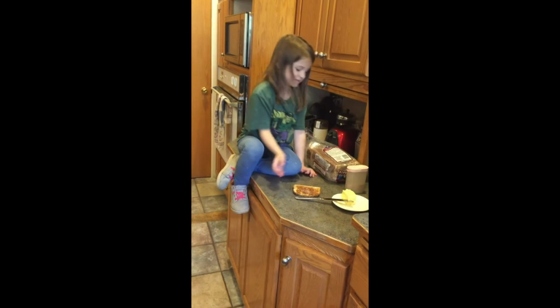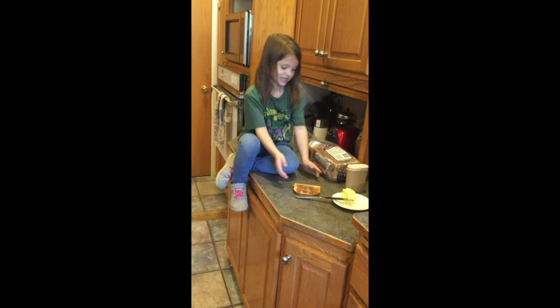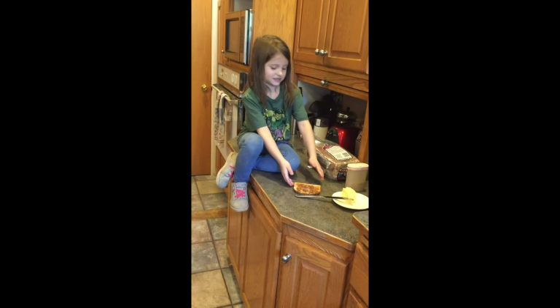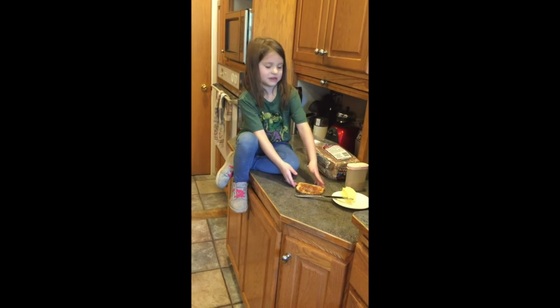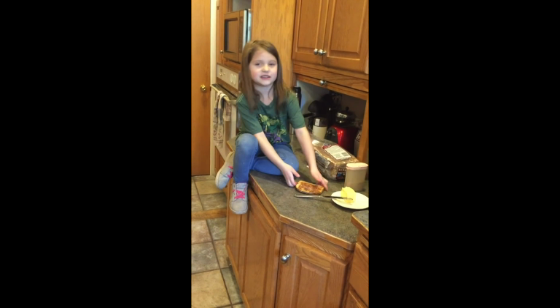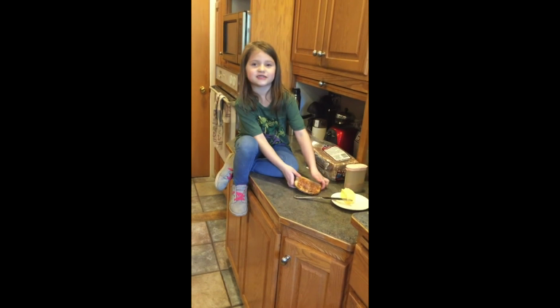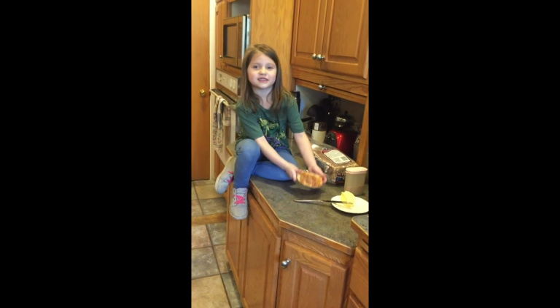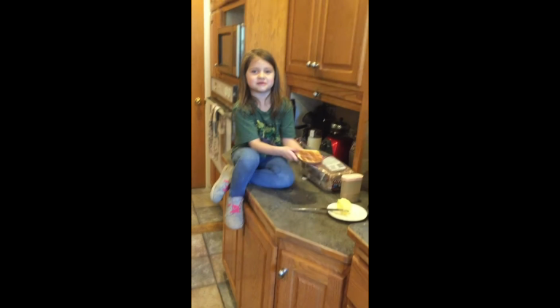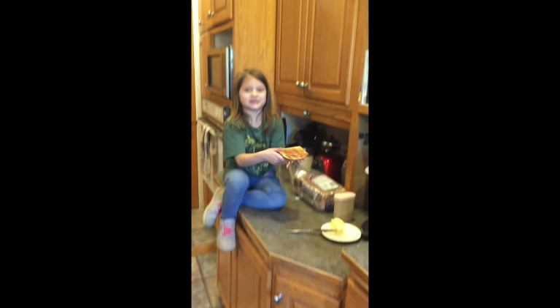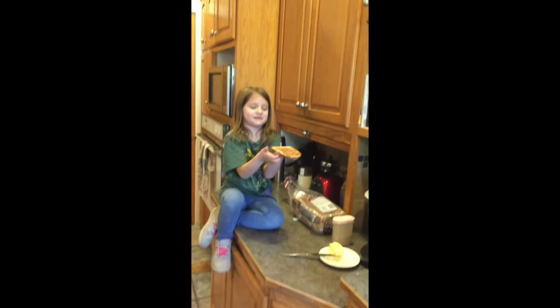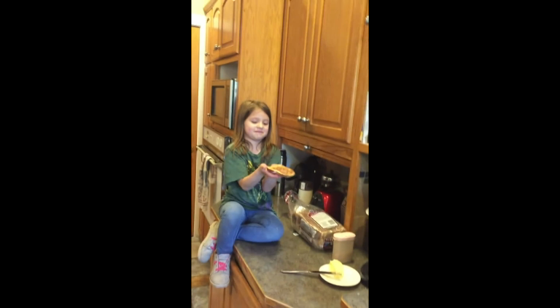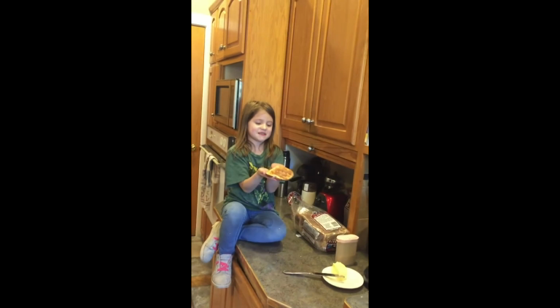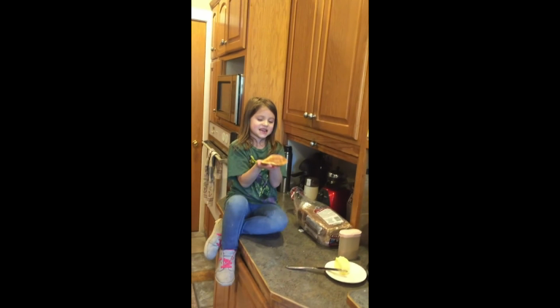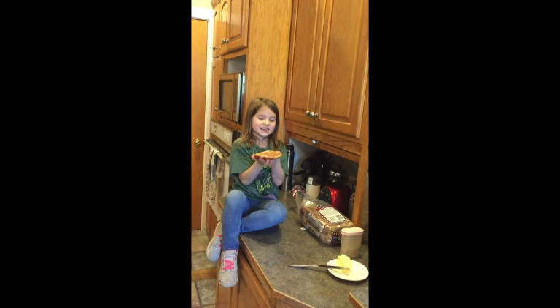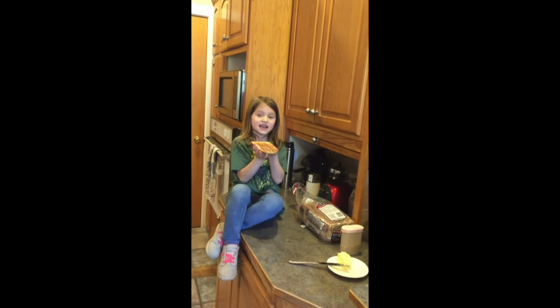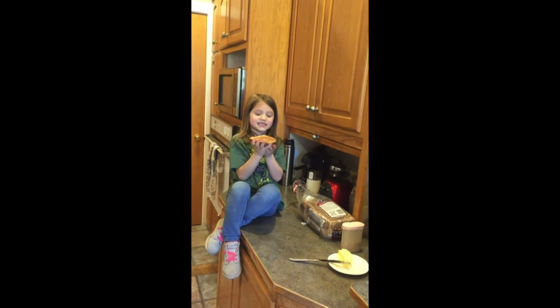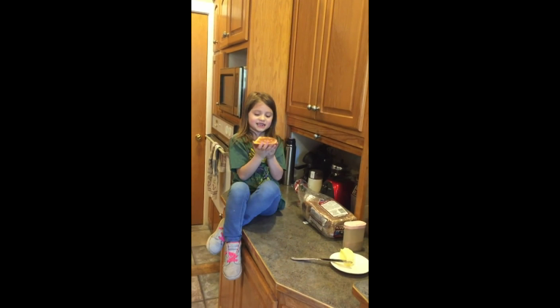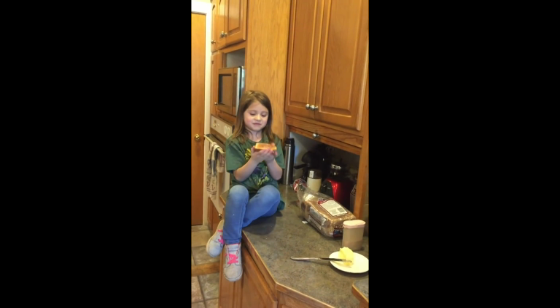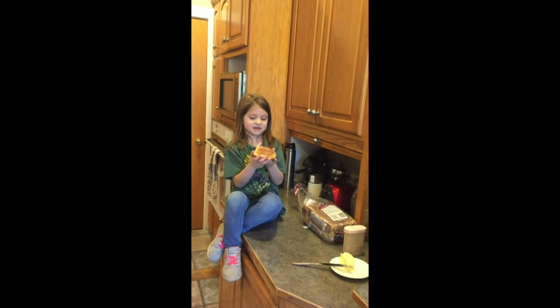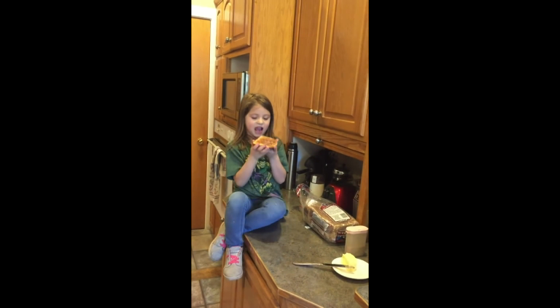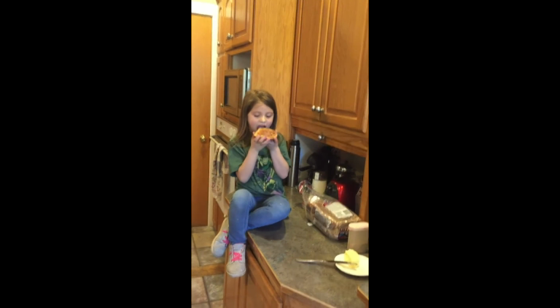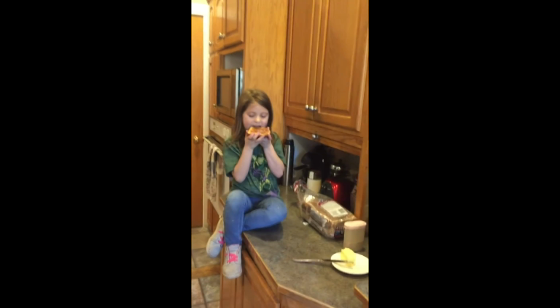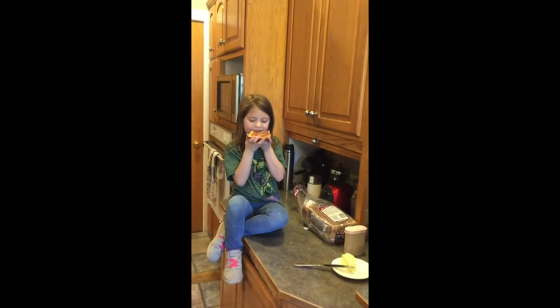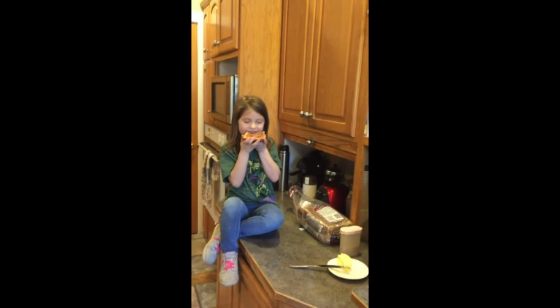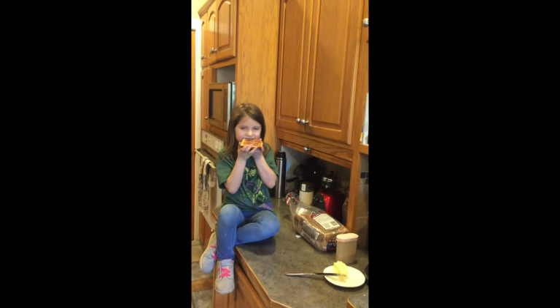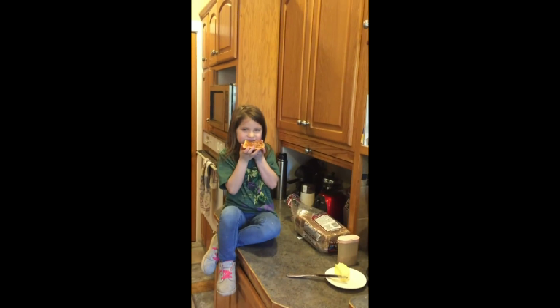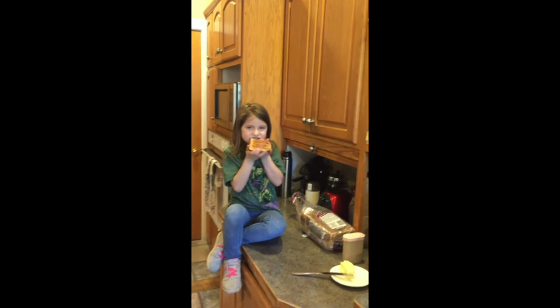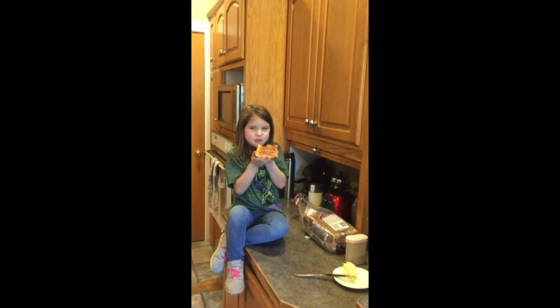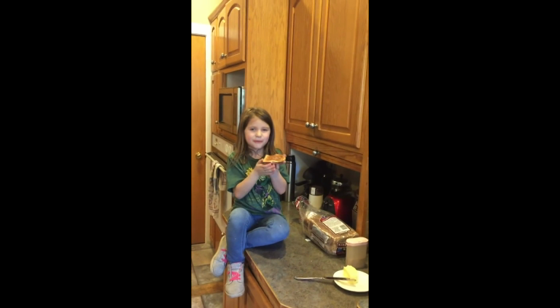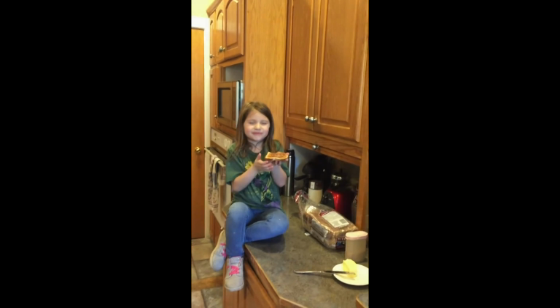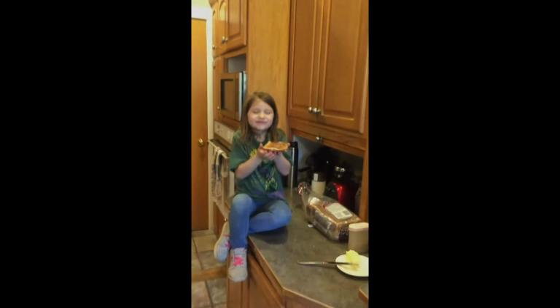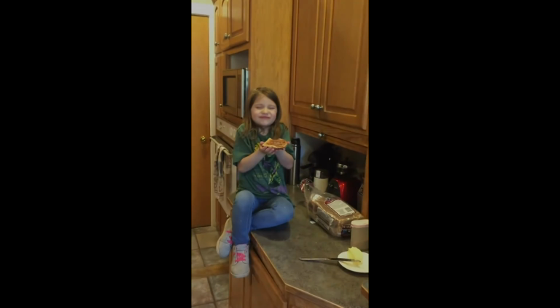And so, here's our toast — nice and yummy. Mmm.